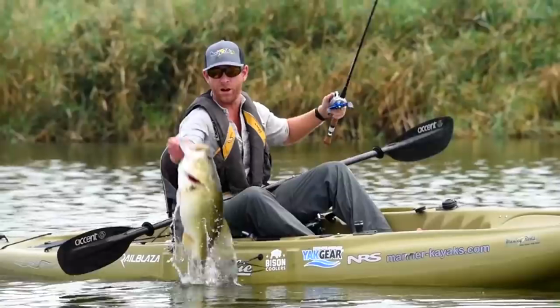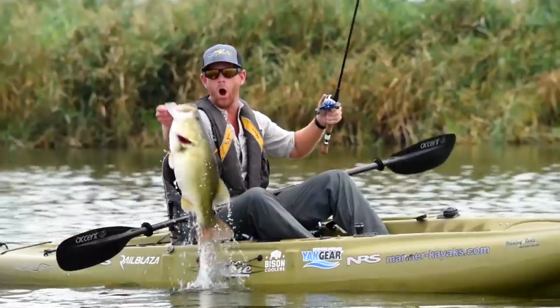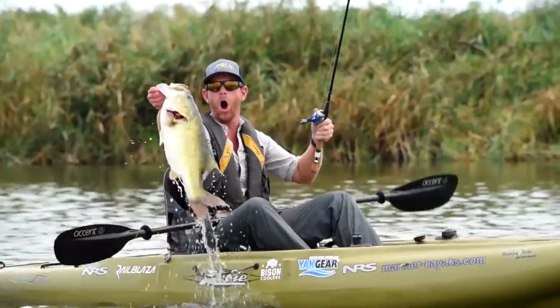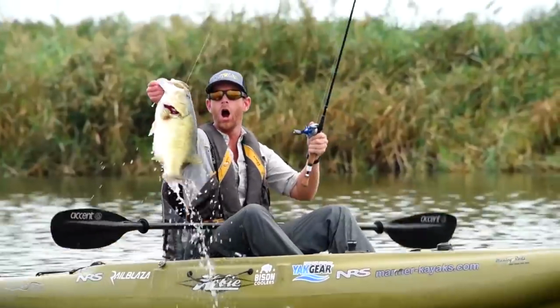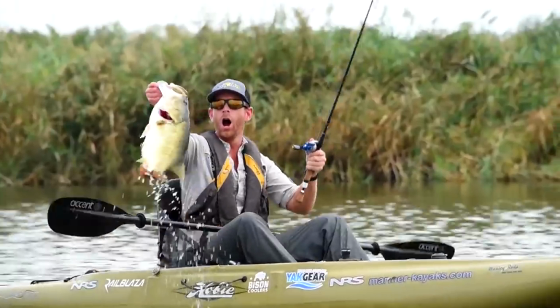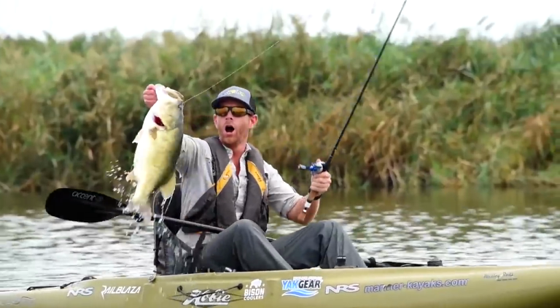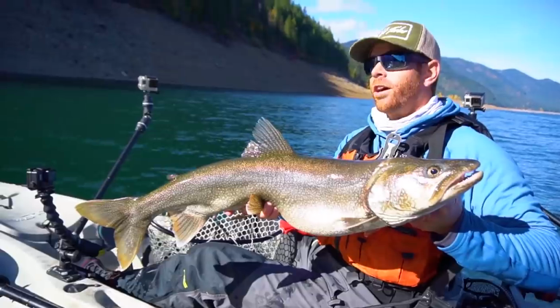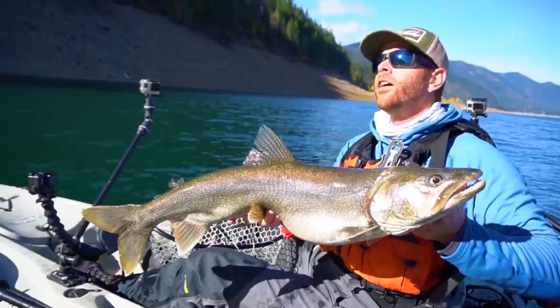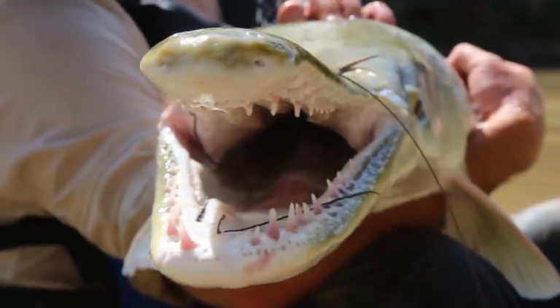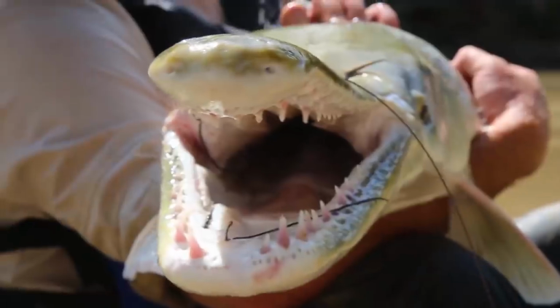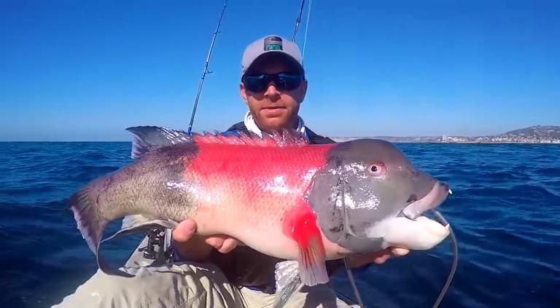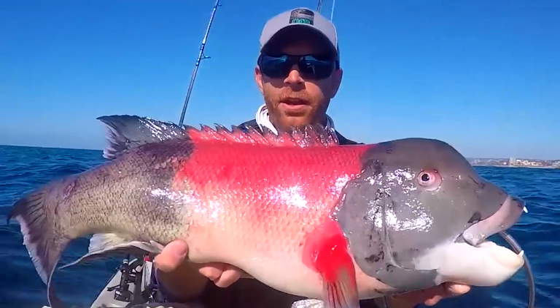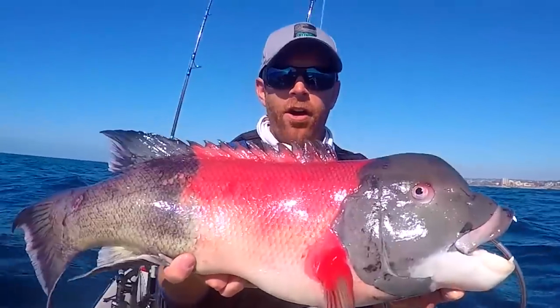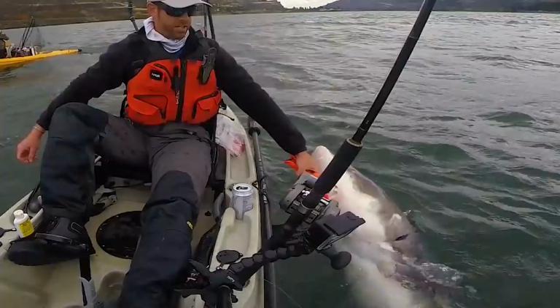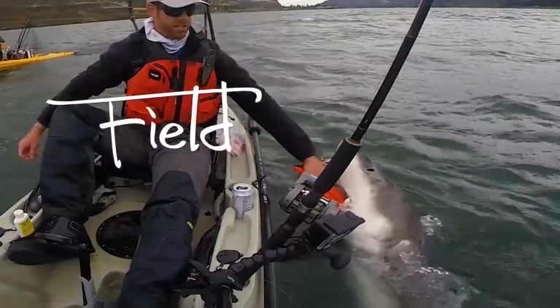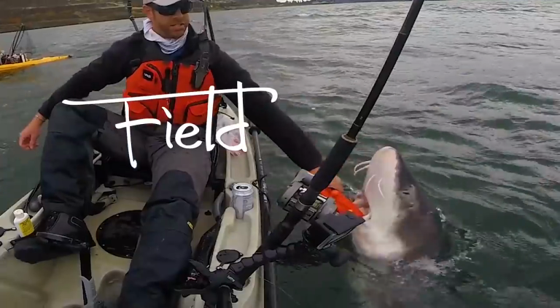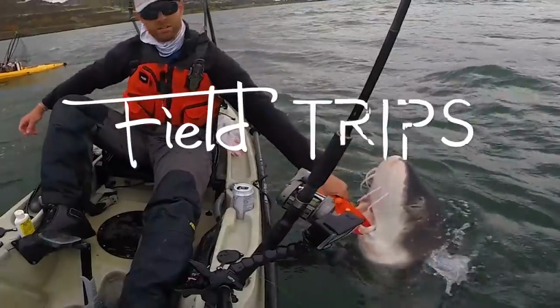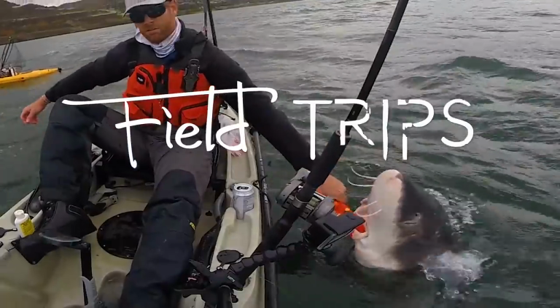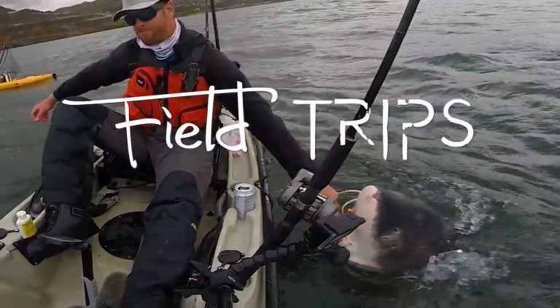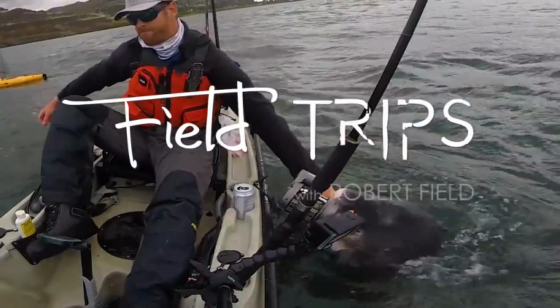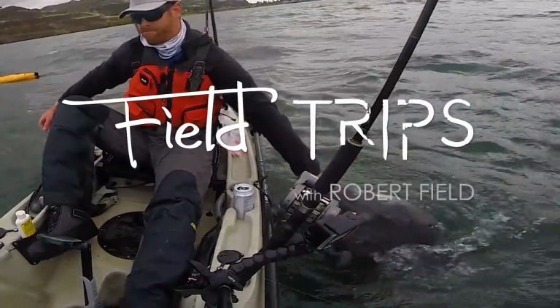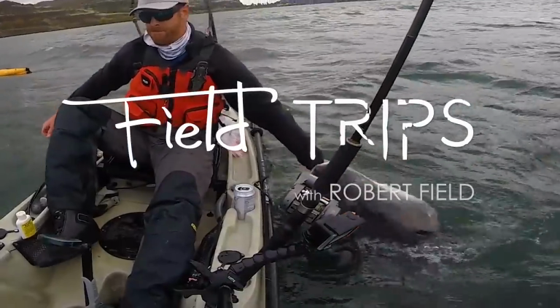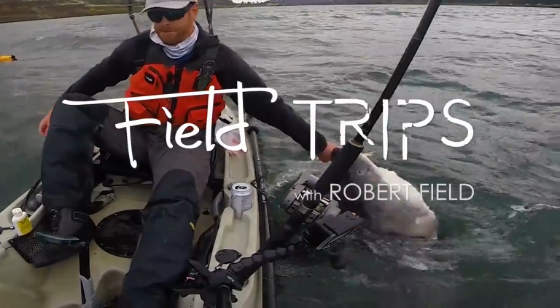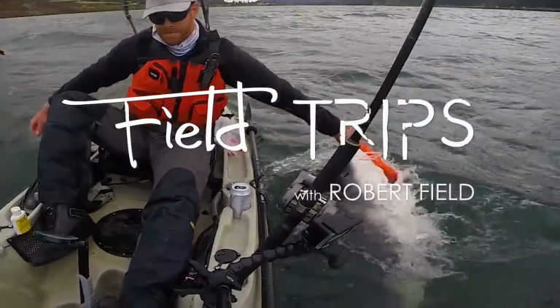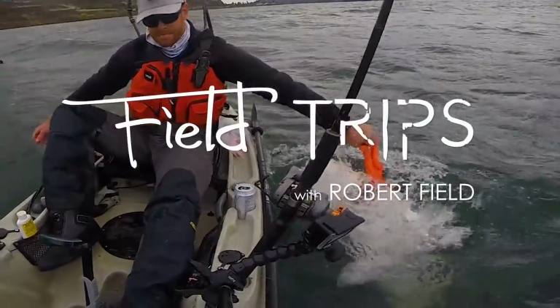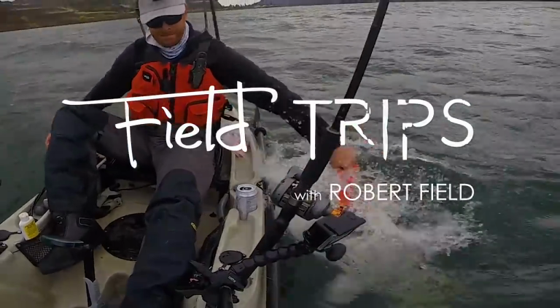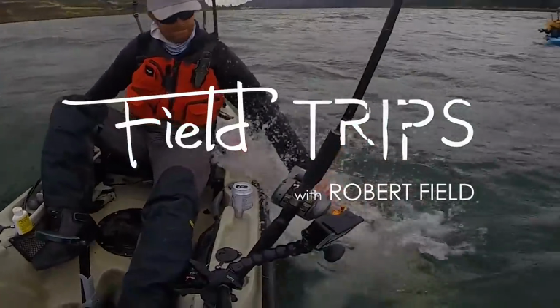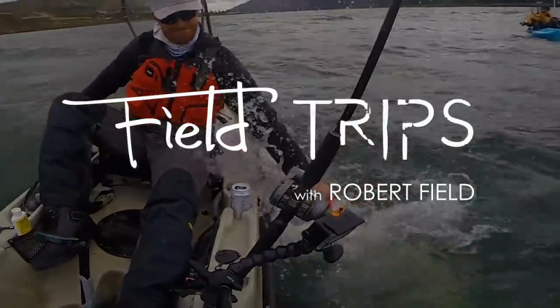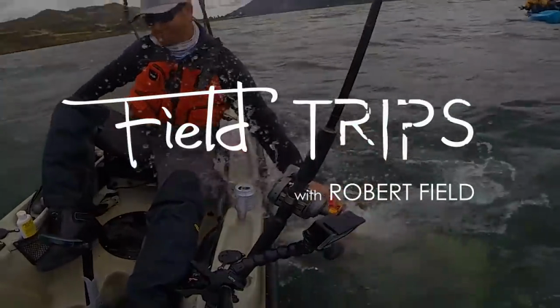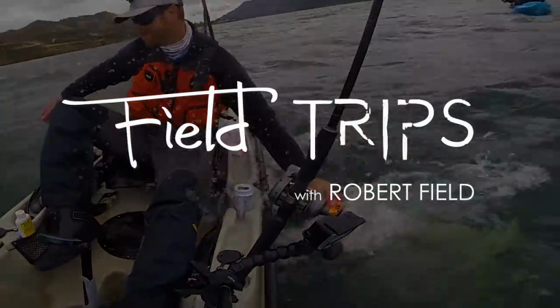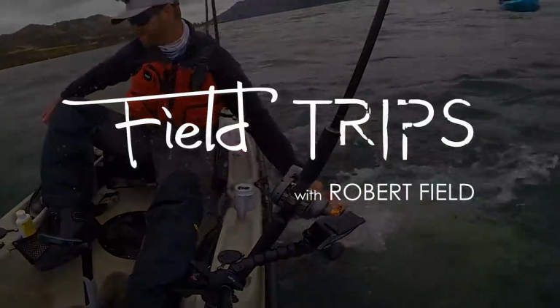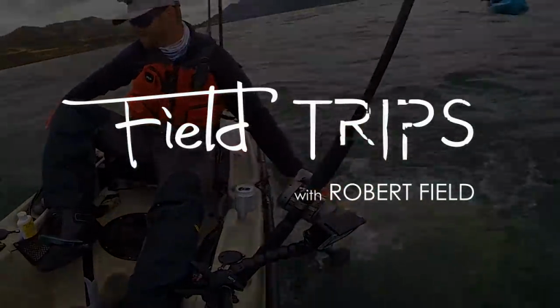Fish on! Look at that! You're watching Field Trips with Robert Field. That was insane!